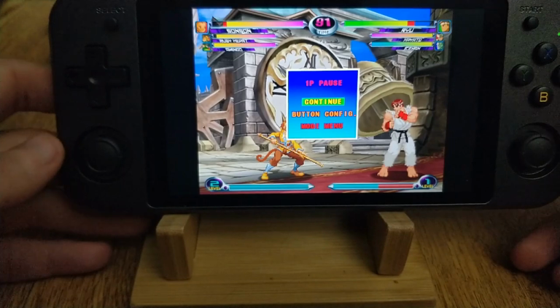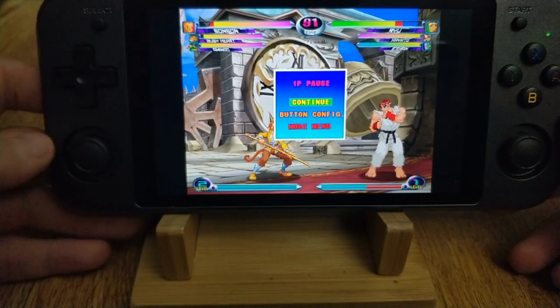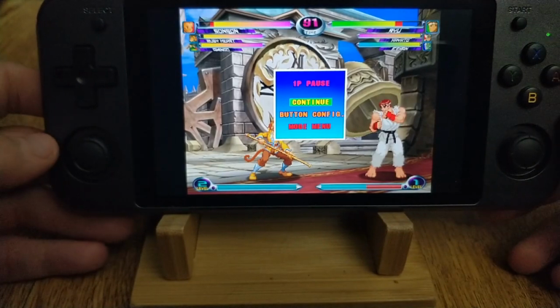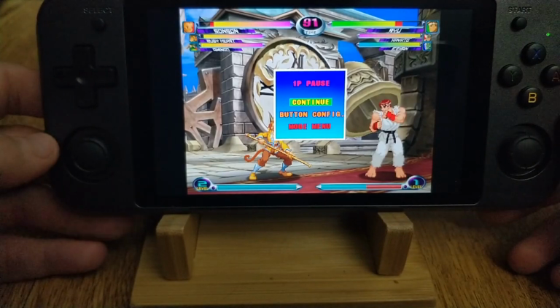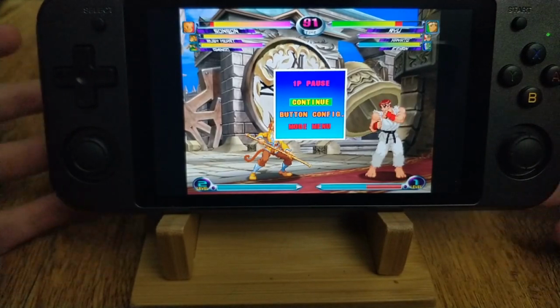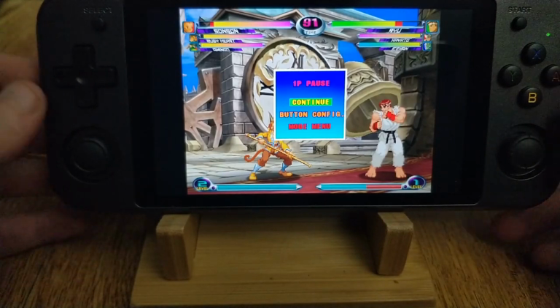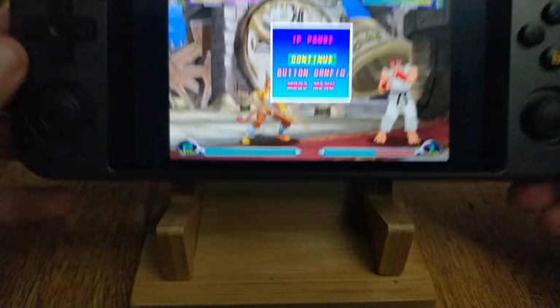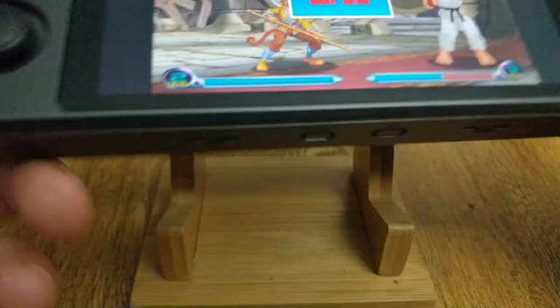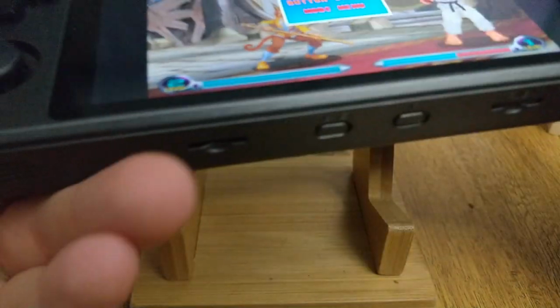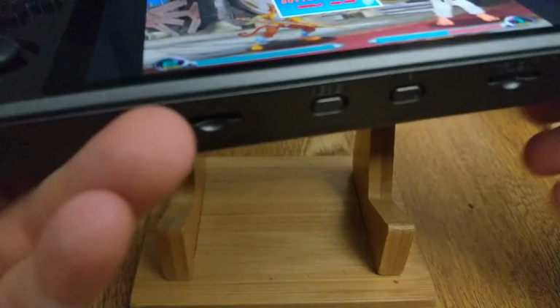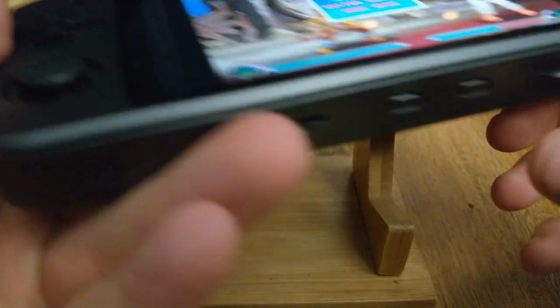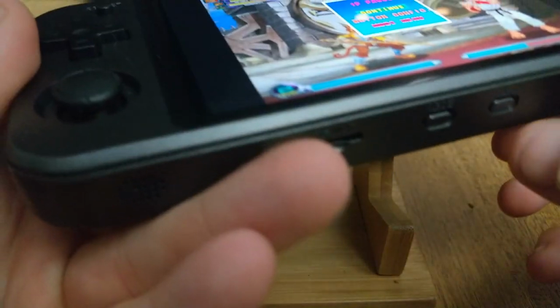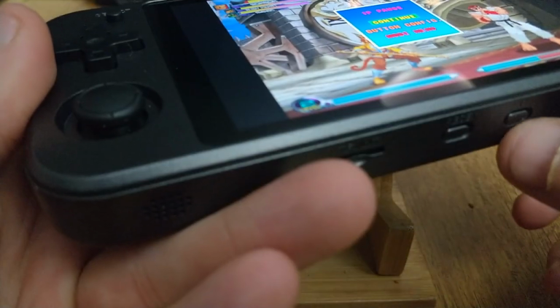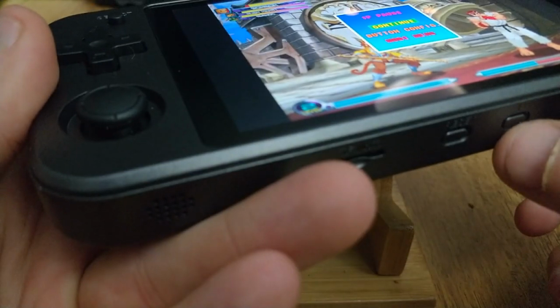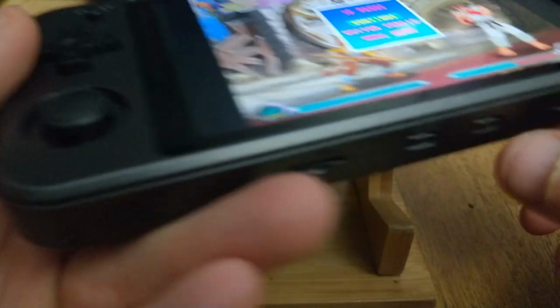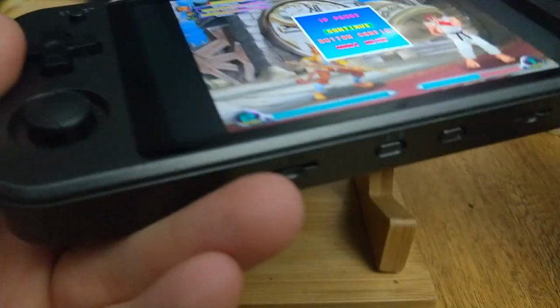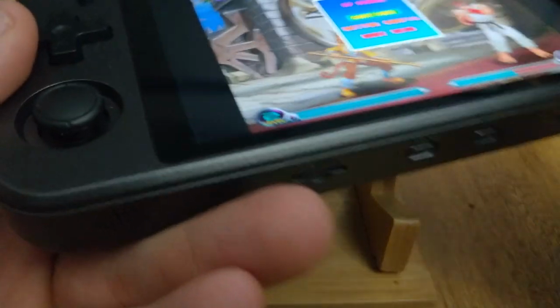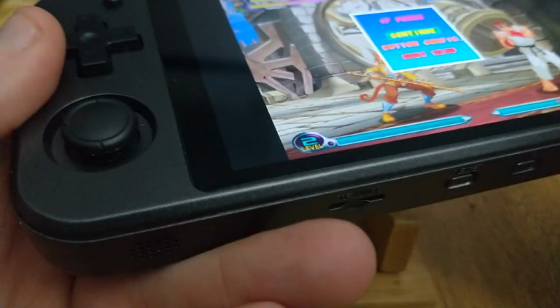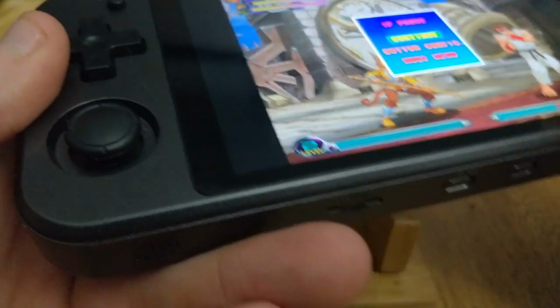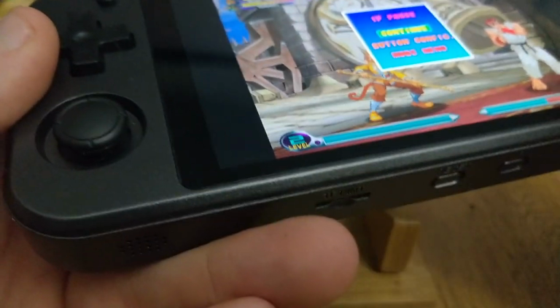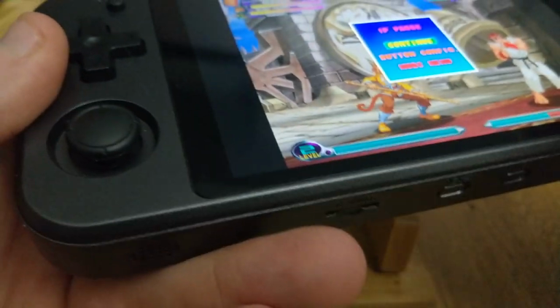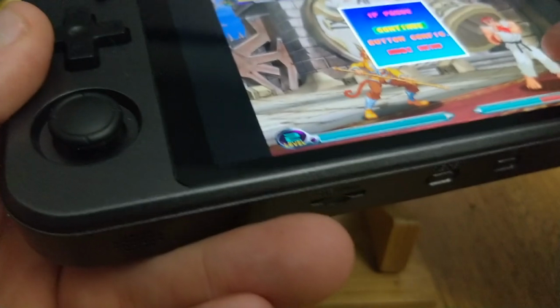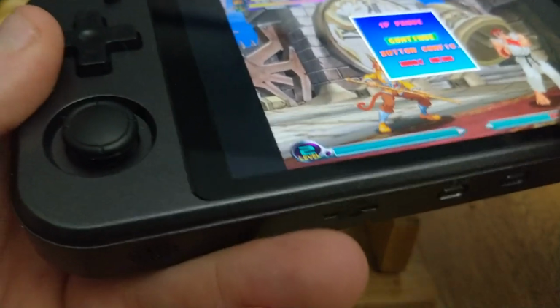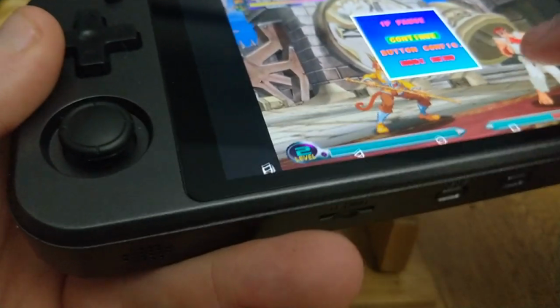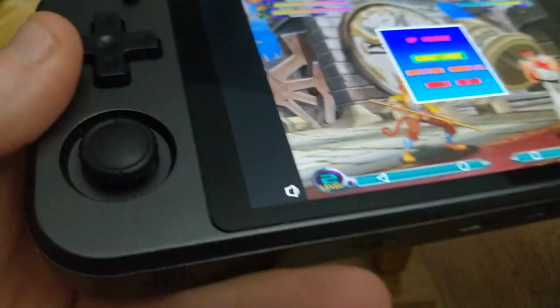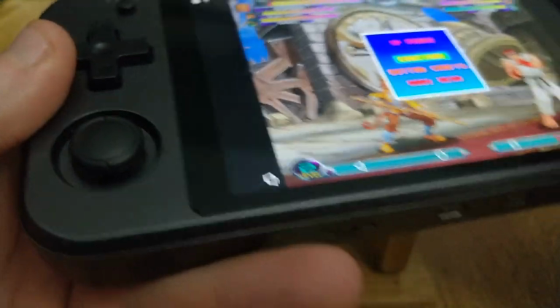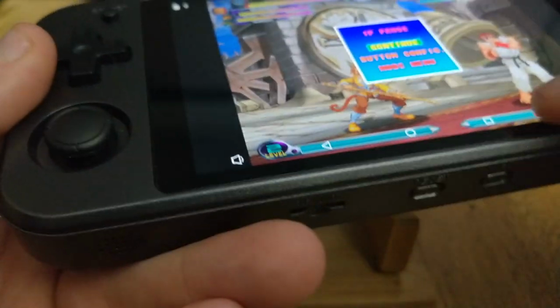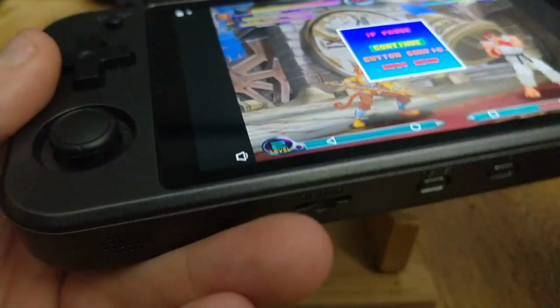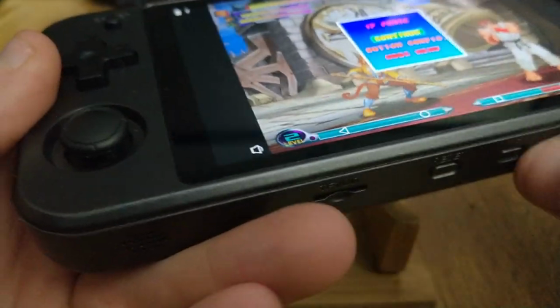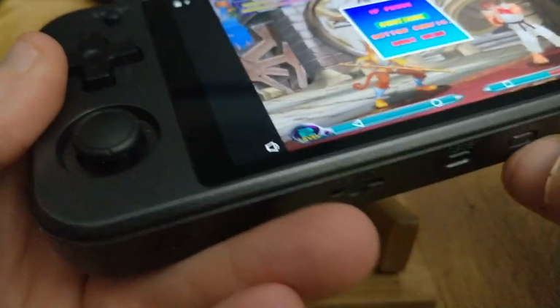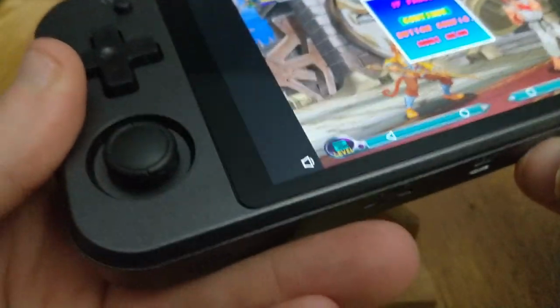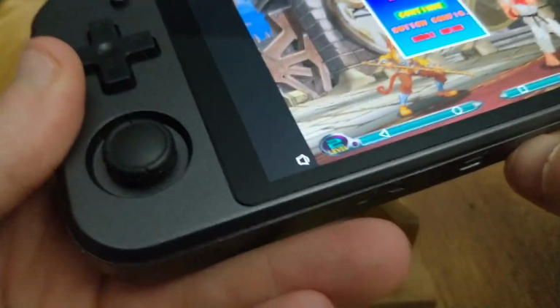The first thing you guys need to know about Android is this is the home button. You do have the option of using the touchscreen — you can get the menu to come up that way — or you can just use the physical button.